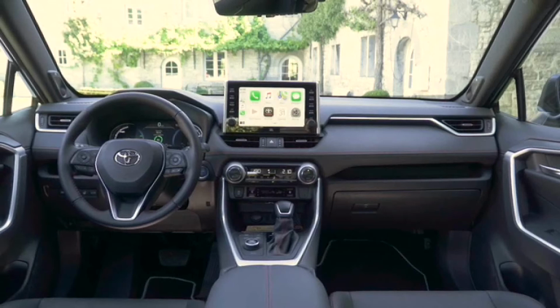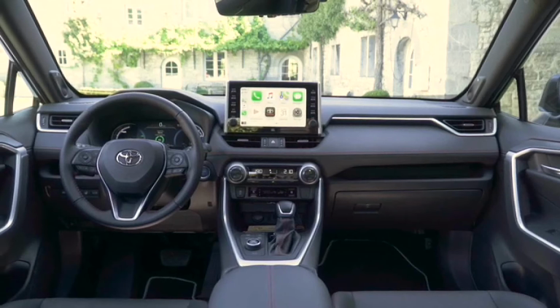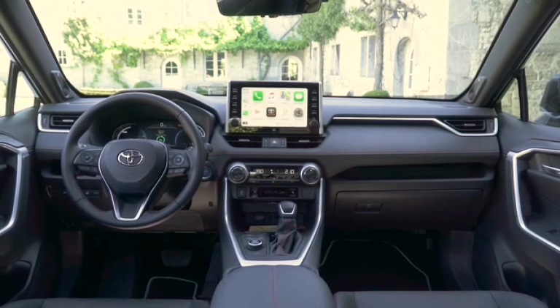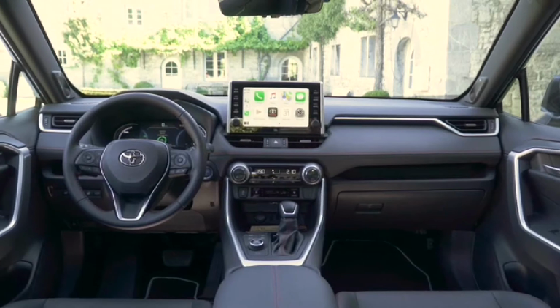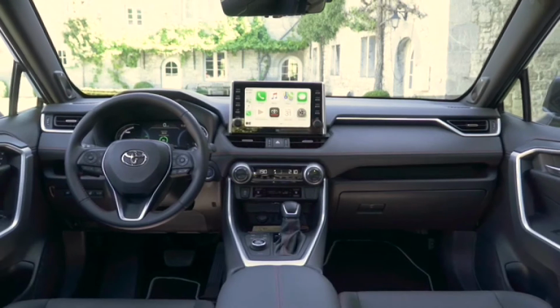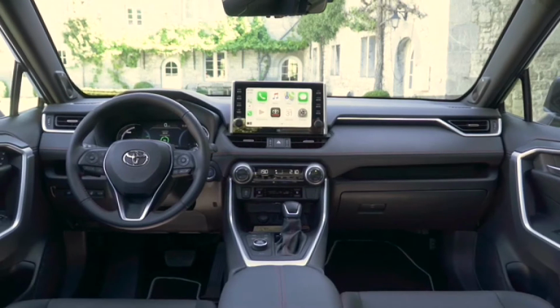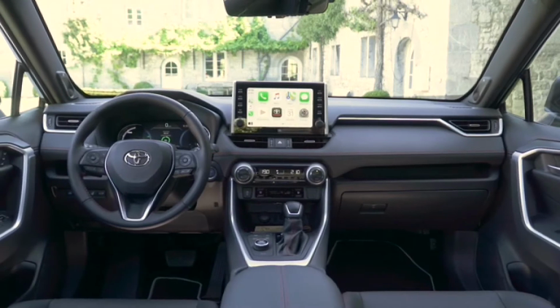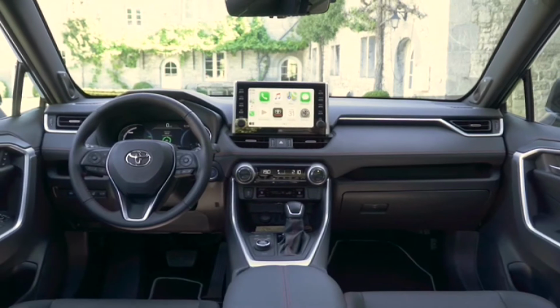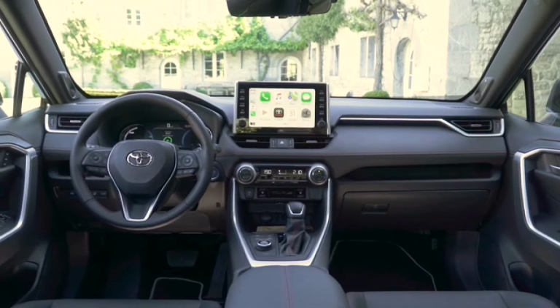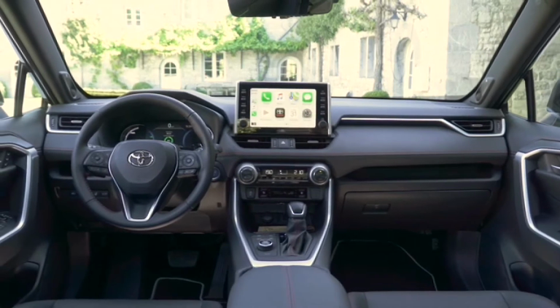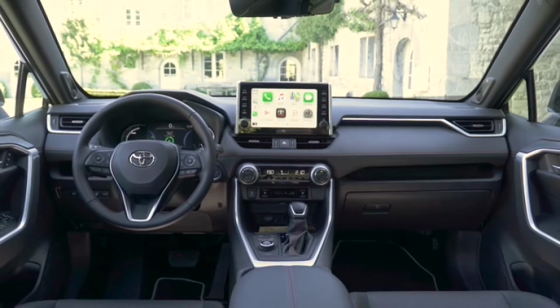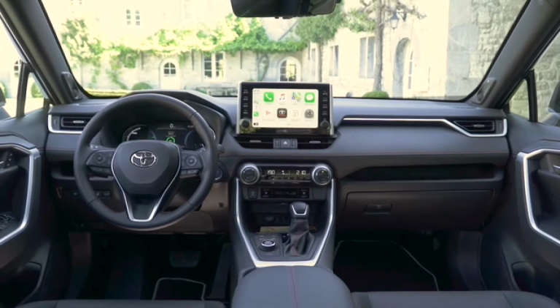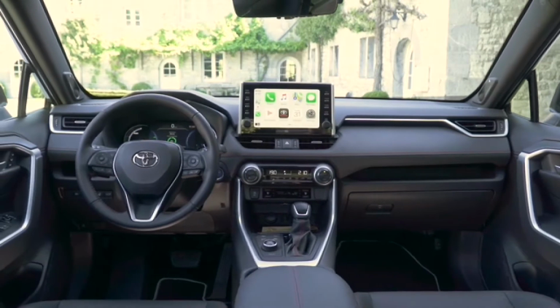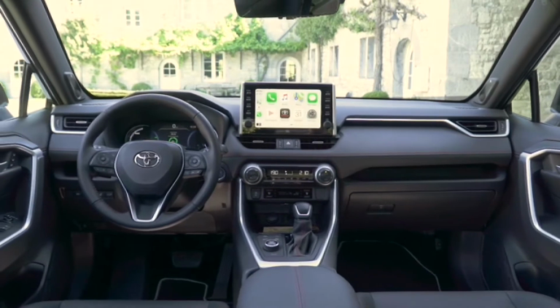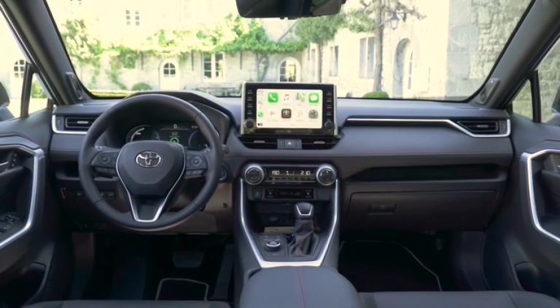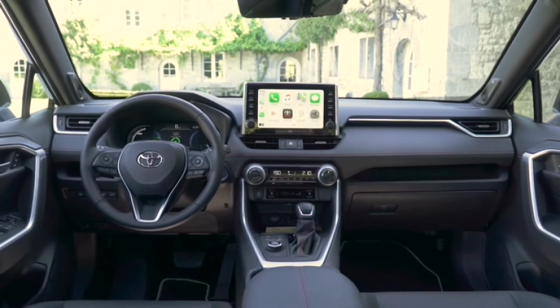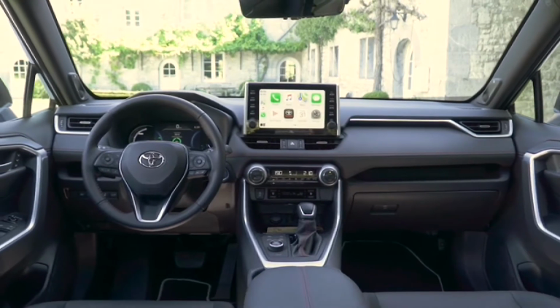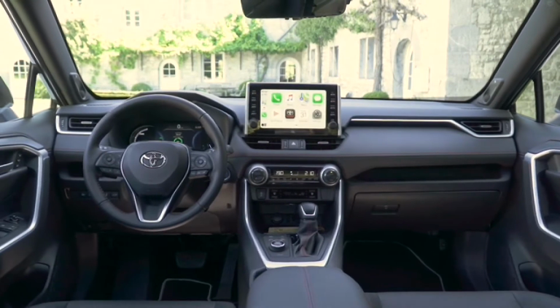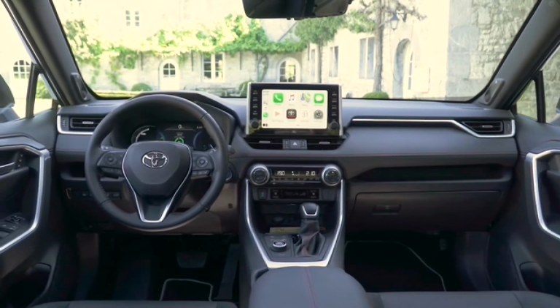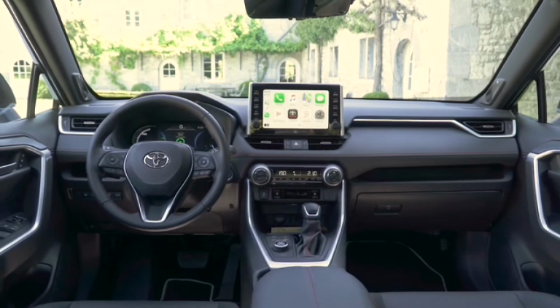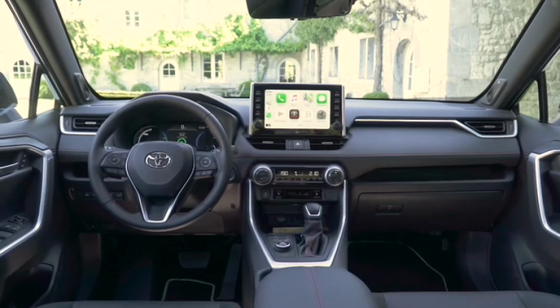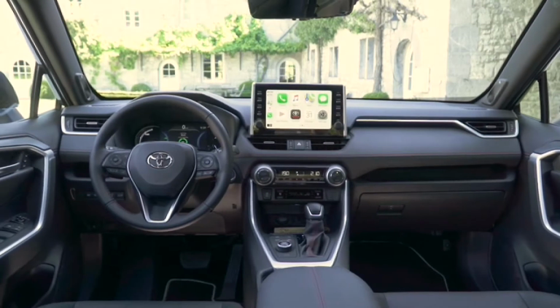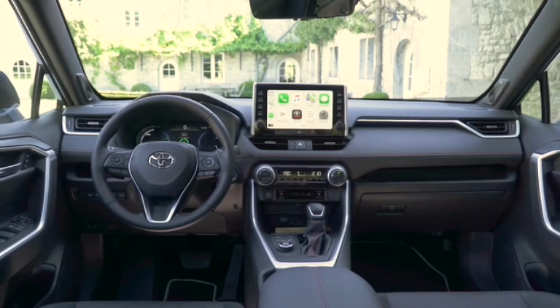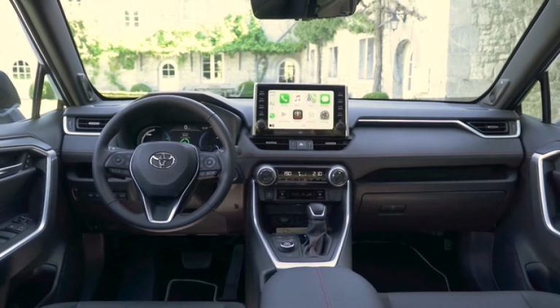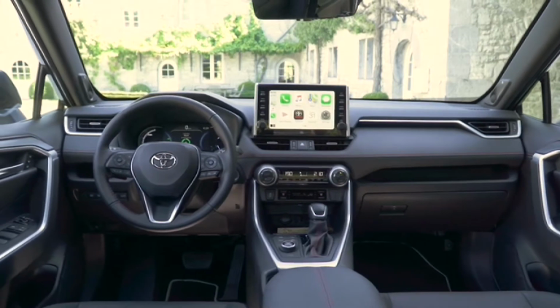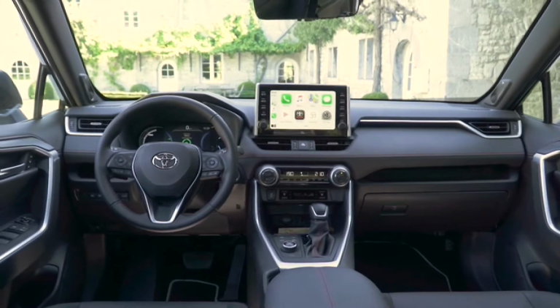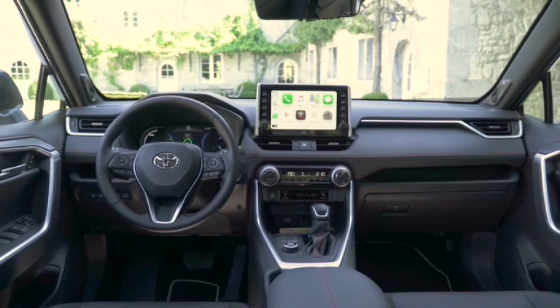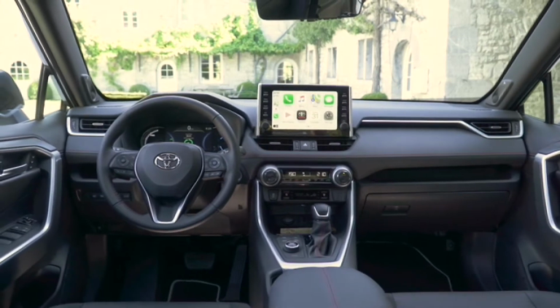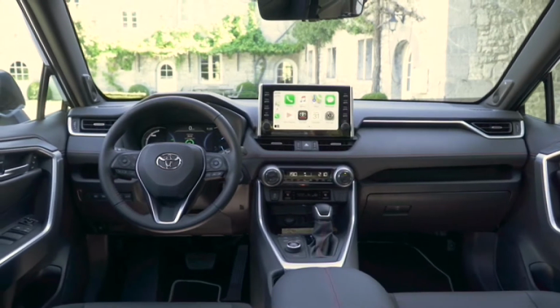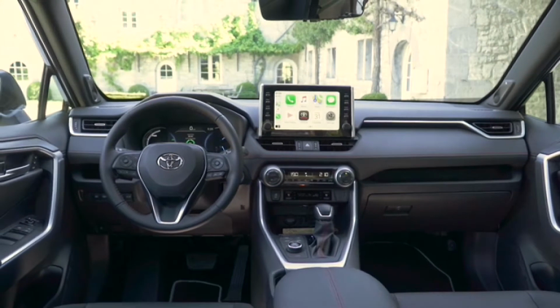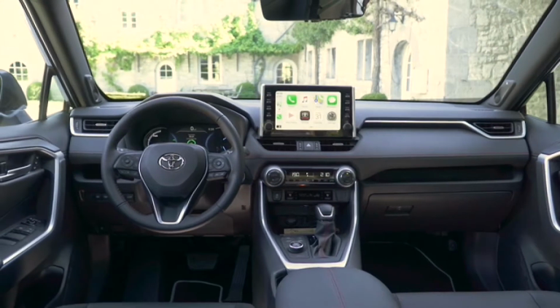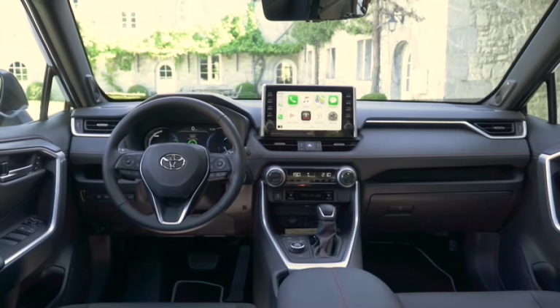Thank you for watching this video about the Toyota Rav4 Black Edition Hybrid.